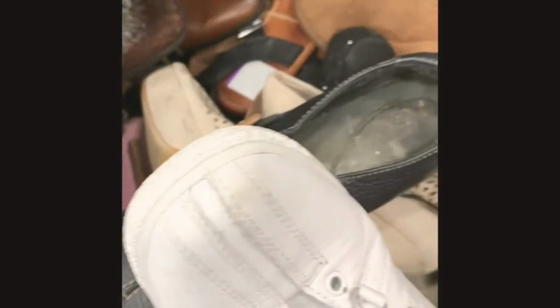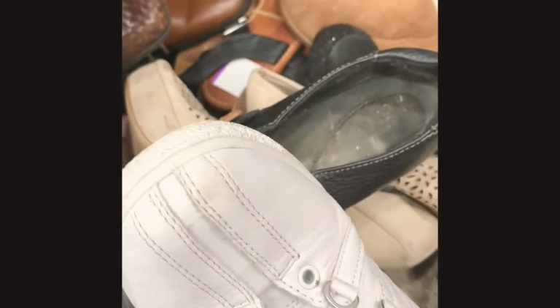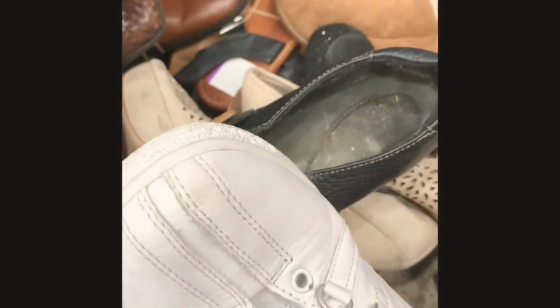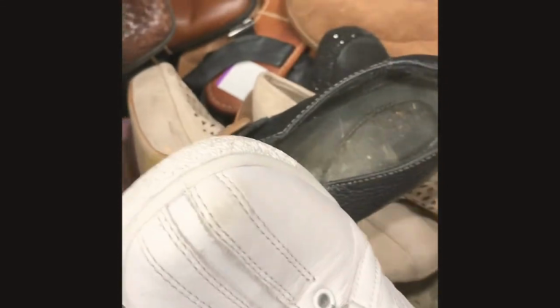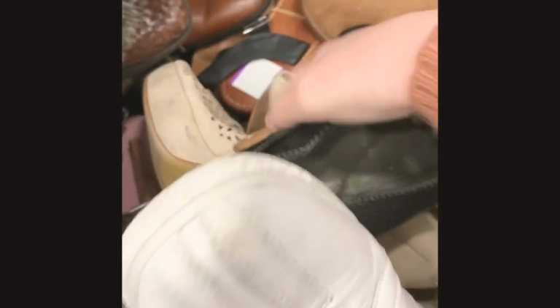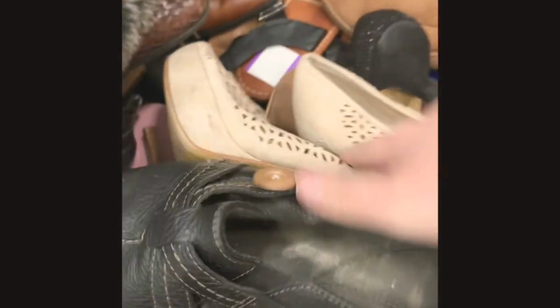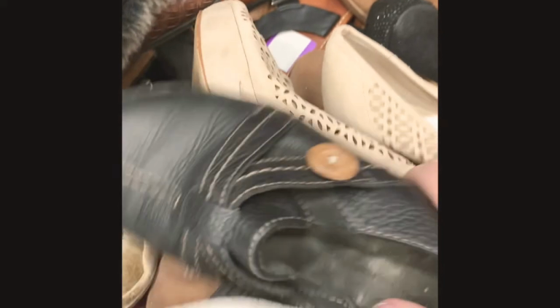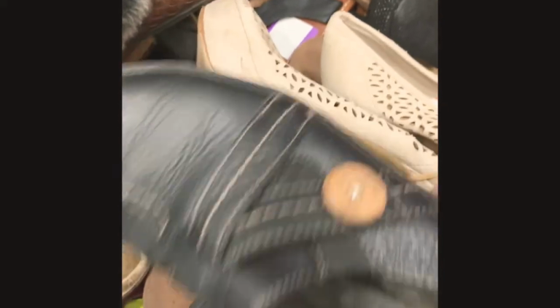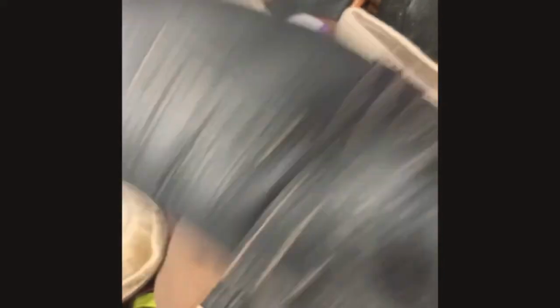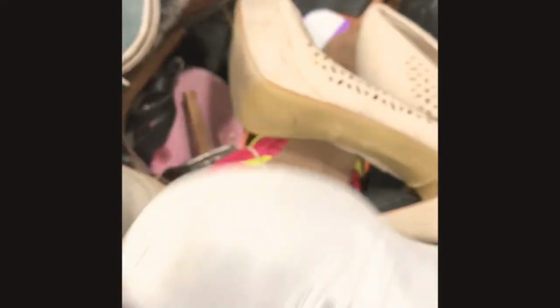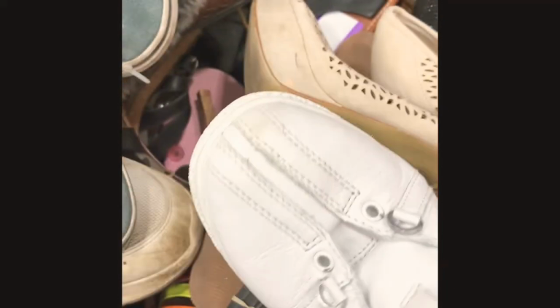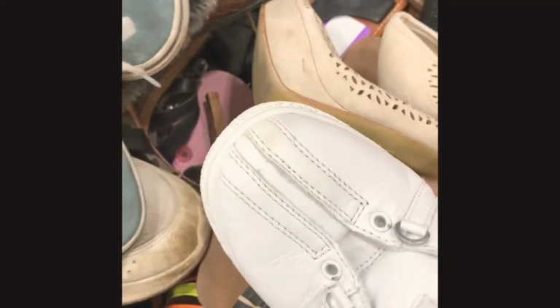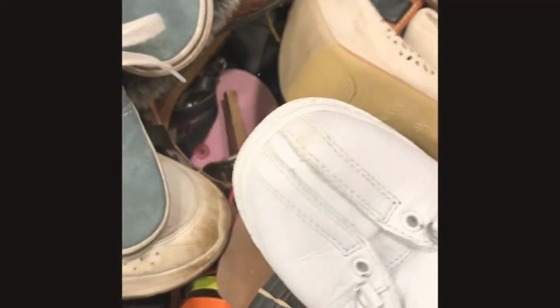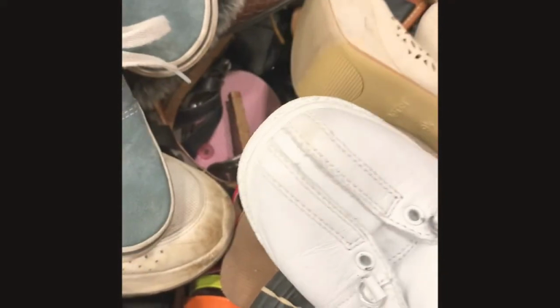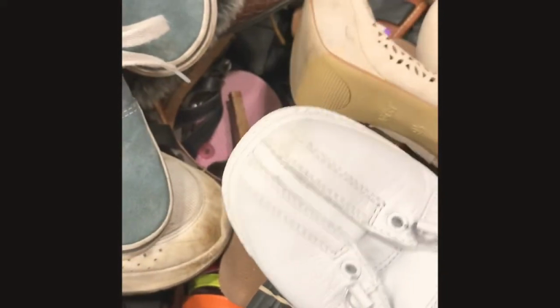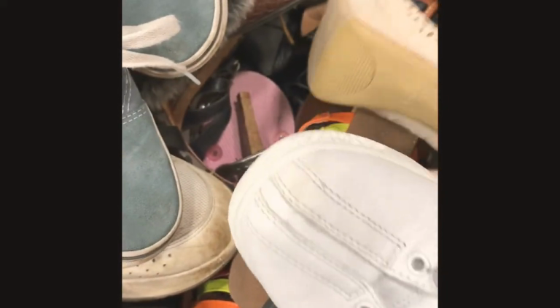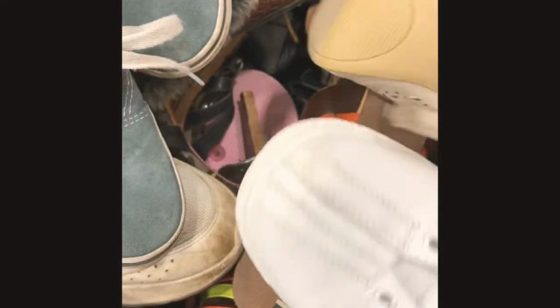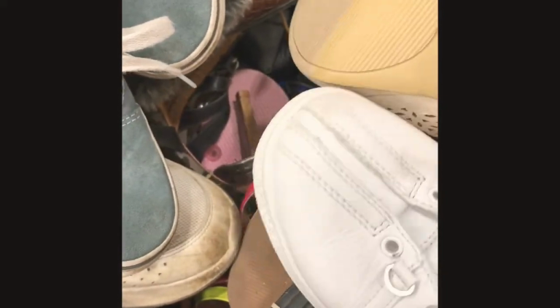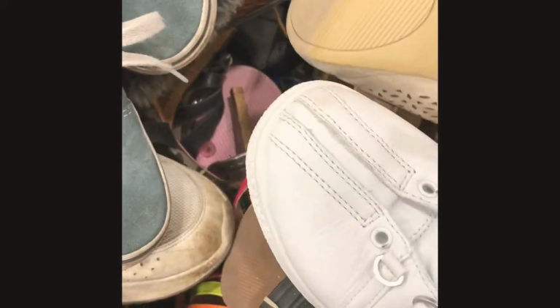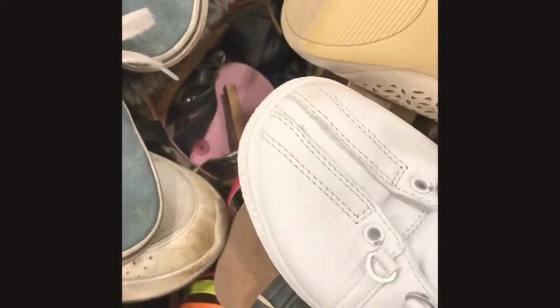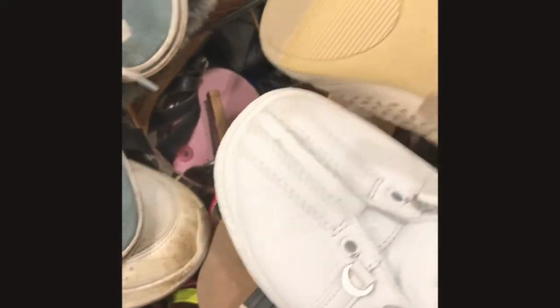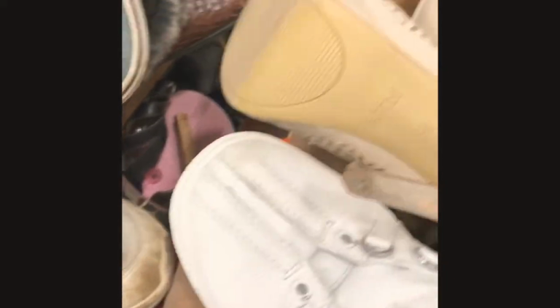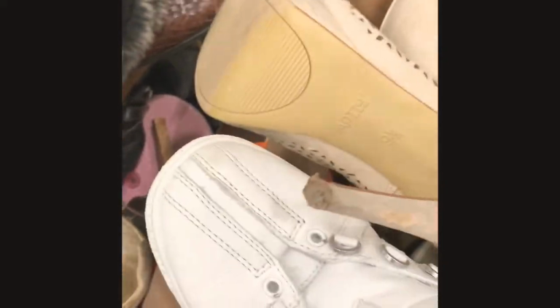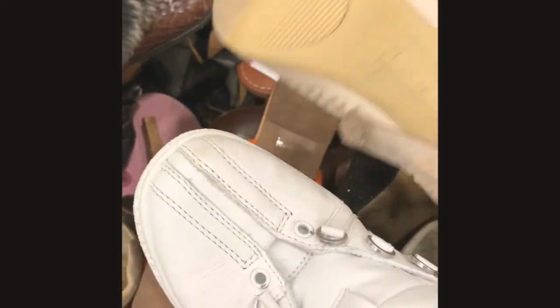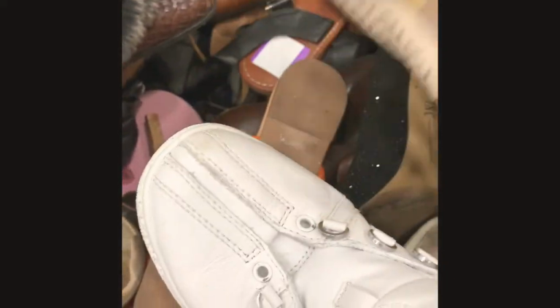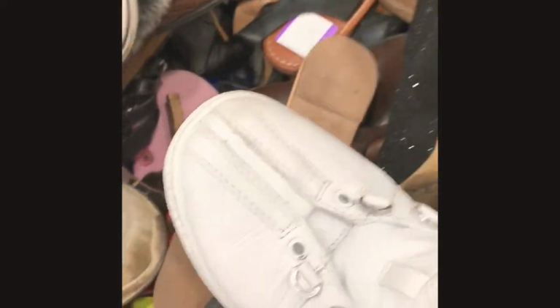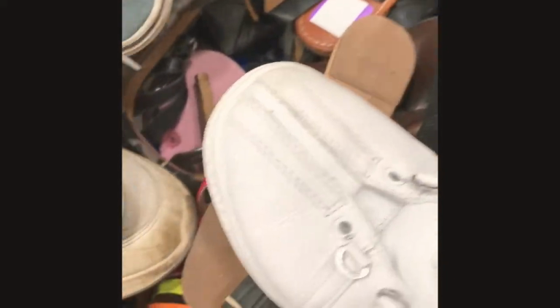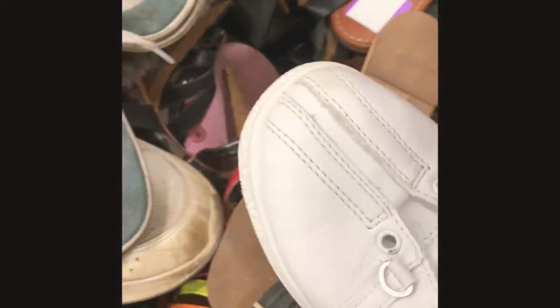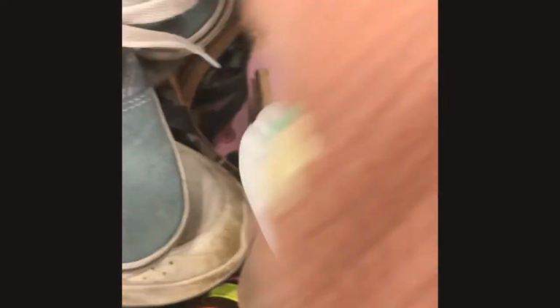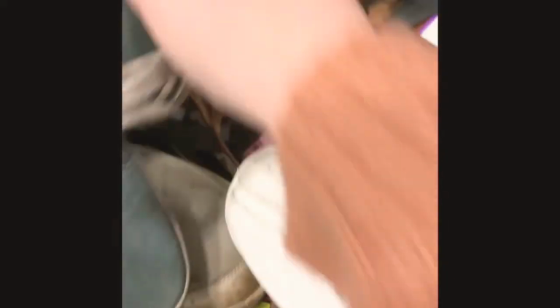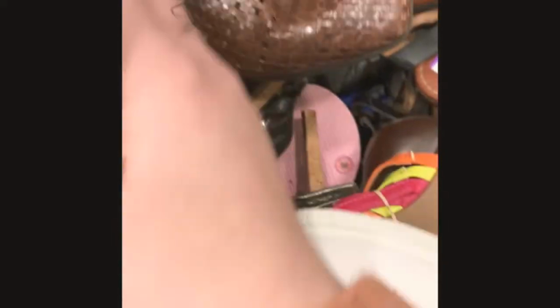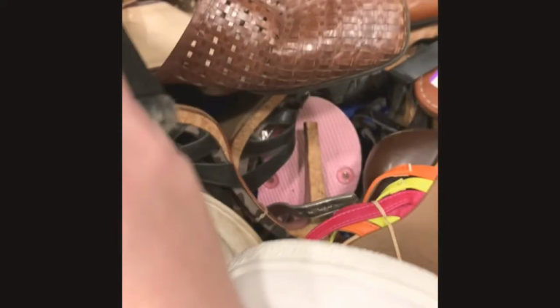And make sure there's a size on them. You can measure them out, but I just don't like doing that.